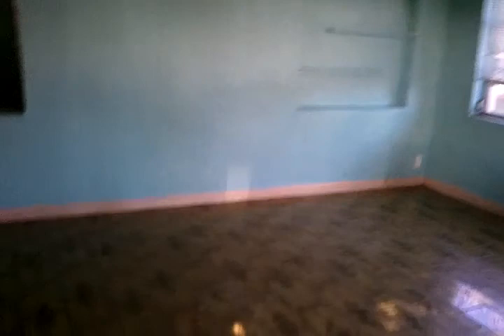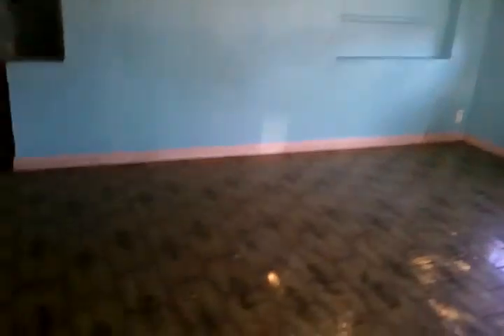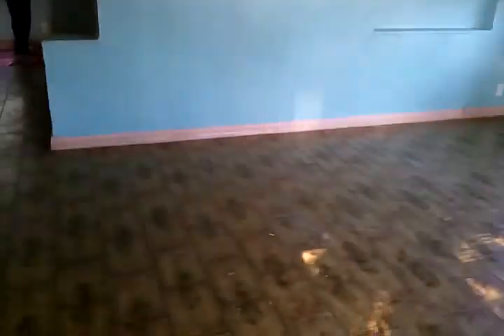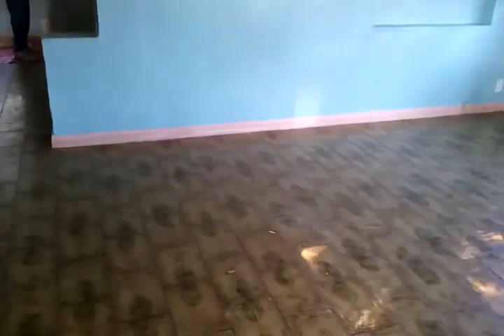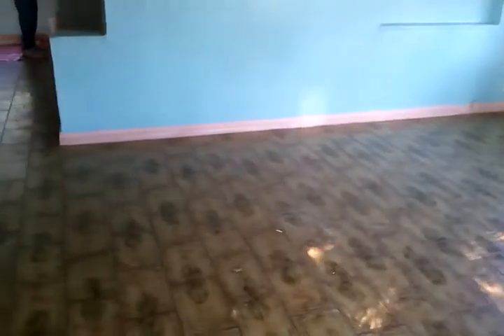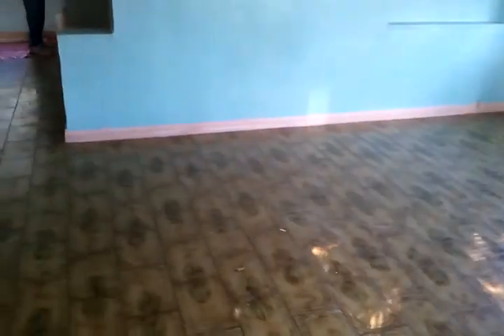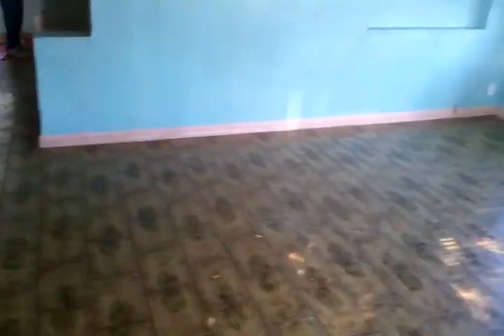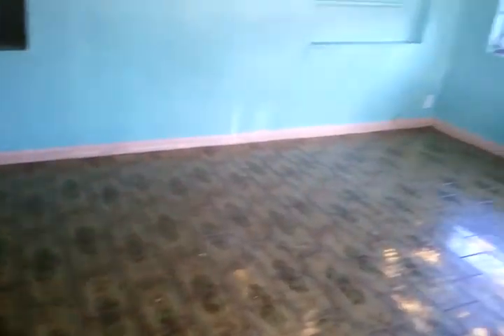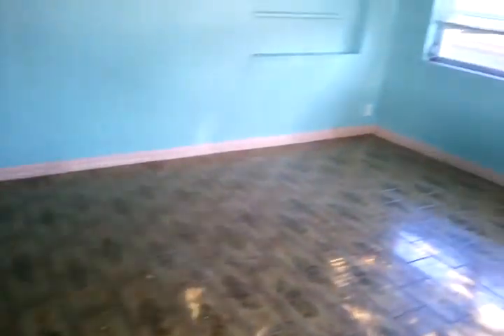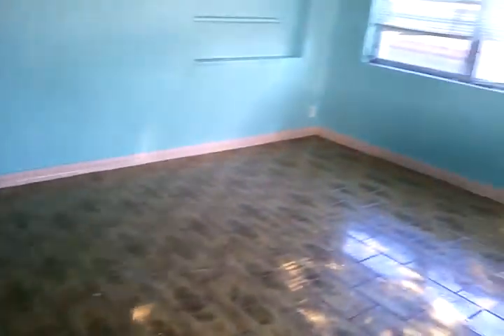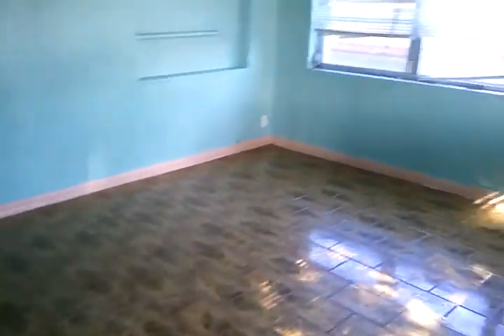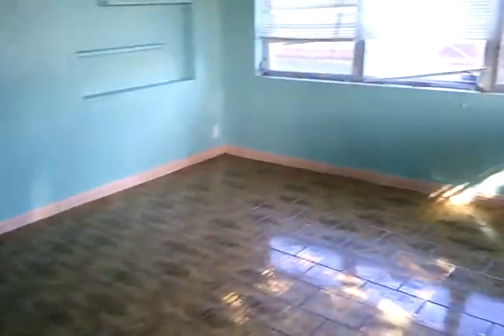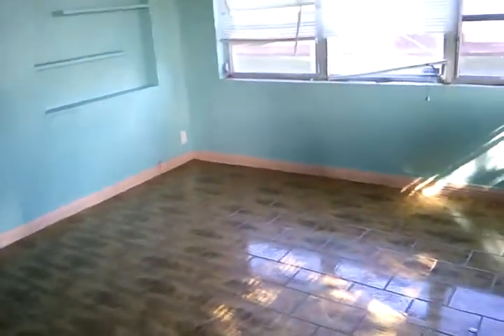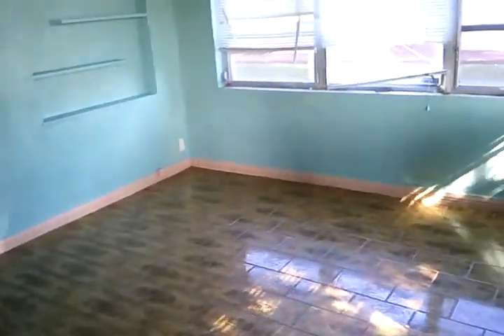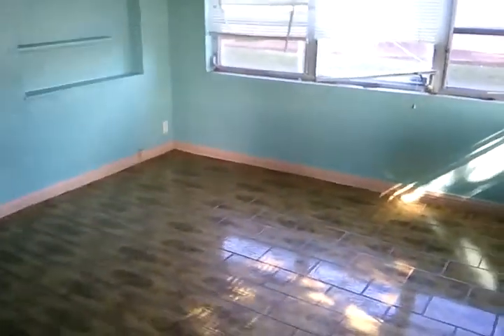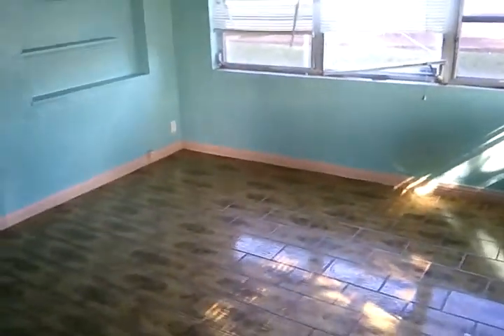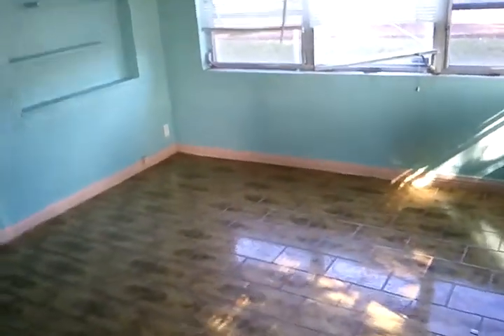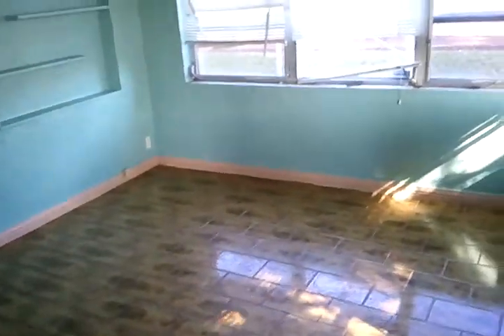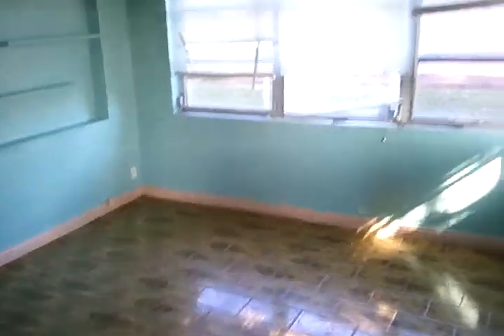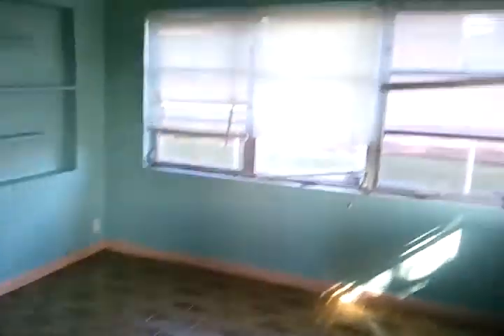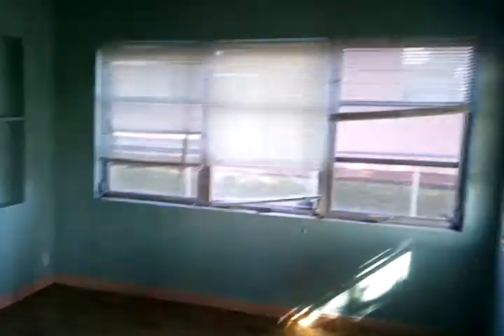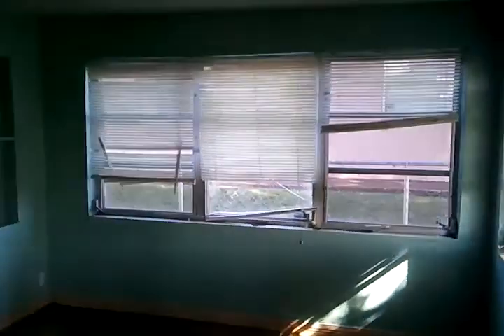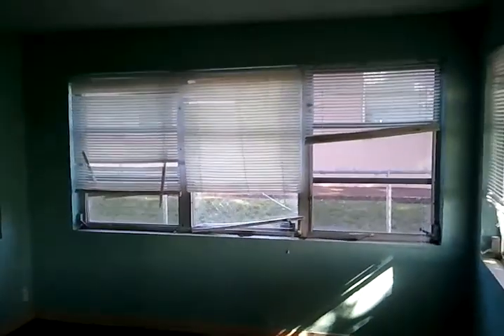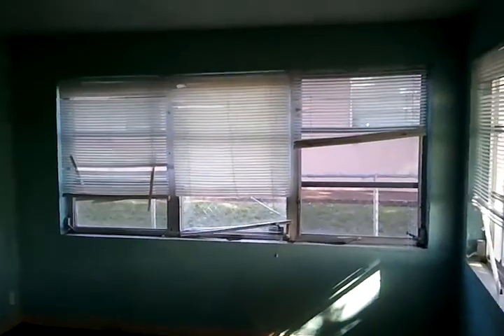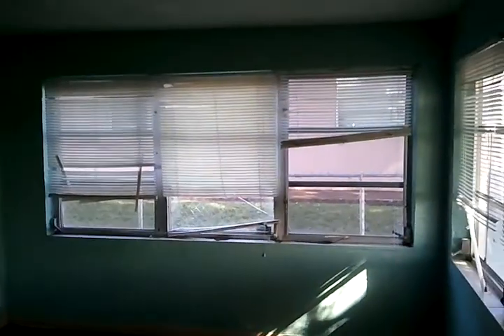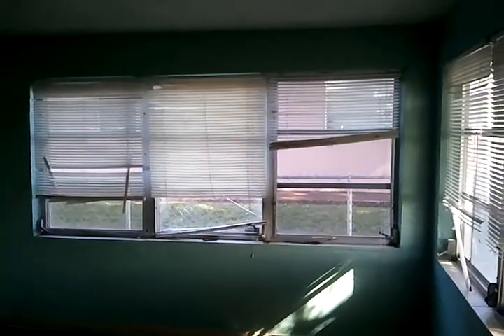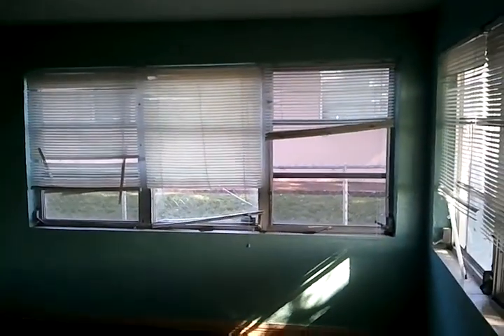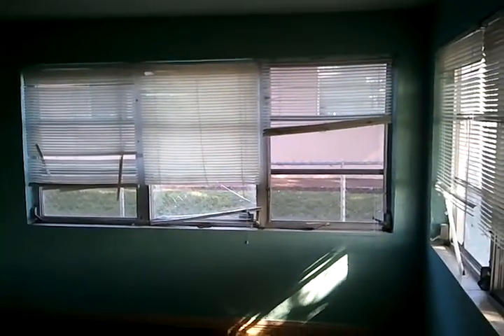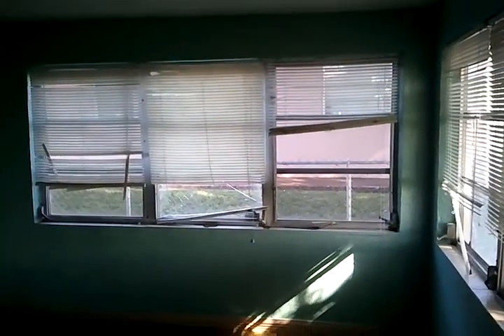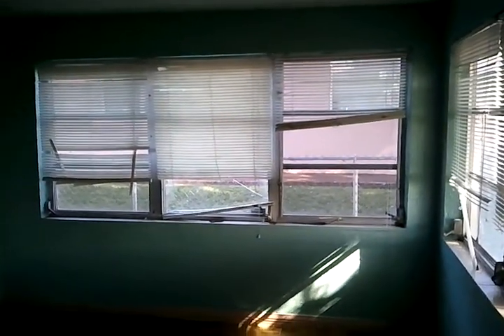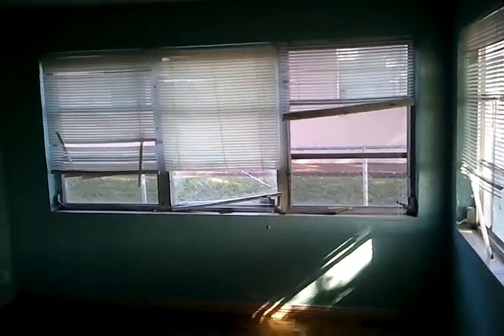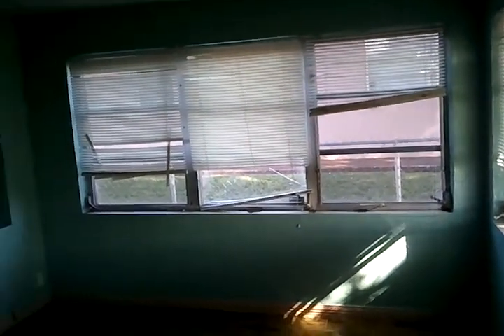You walk in and you have this large living area with lots of windows.